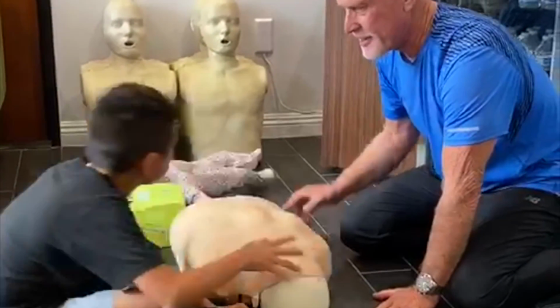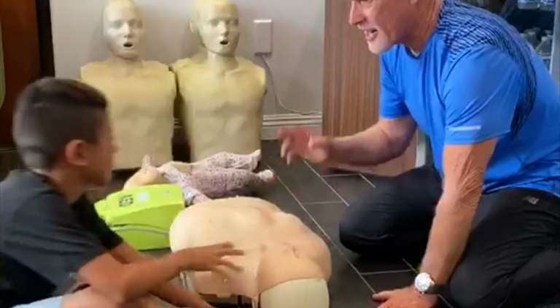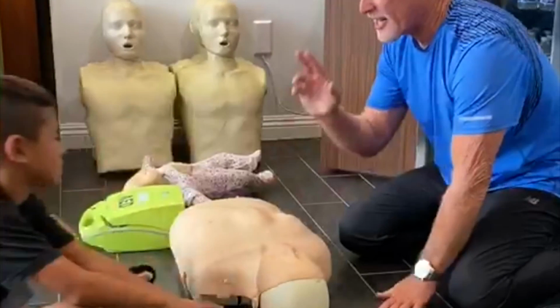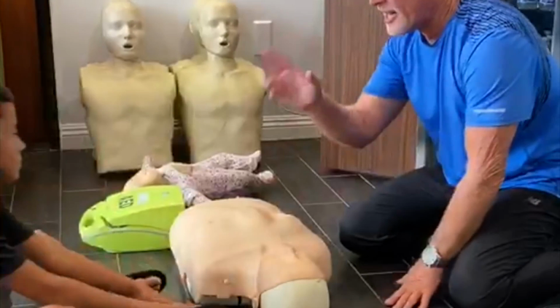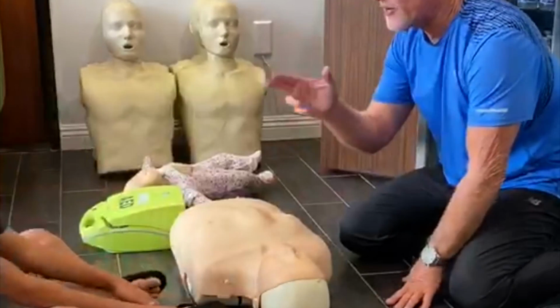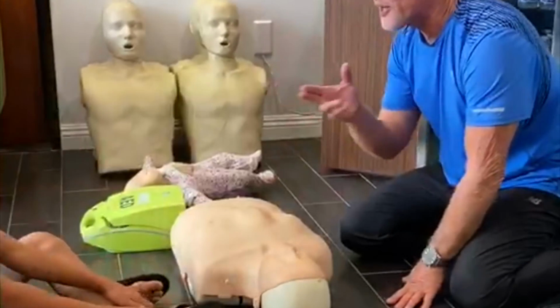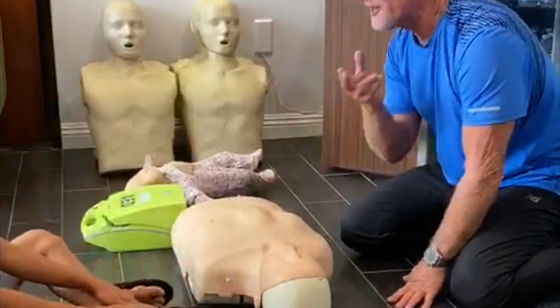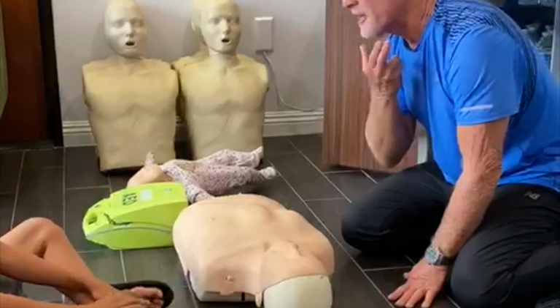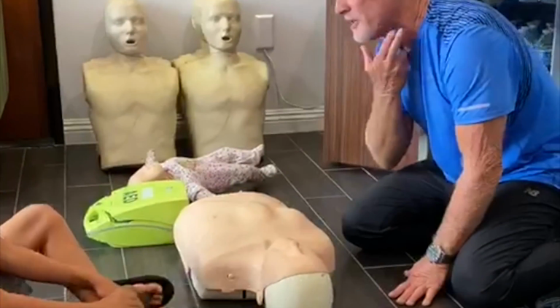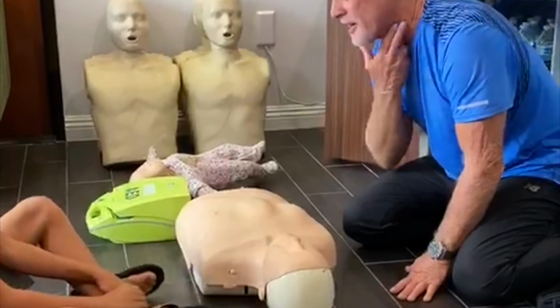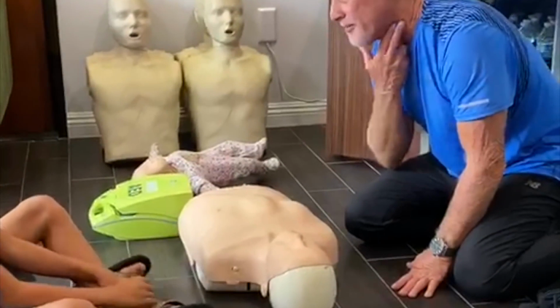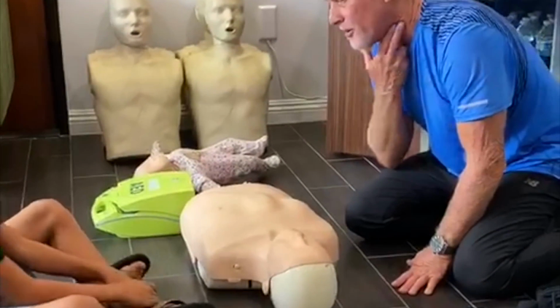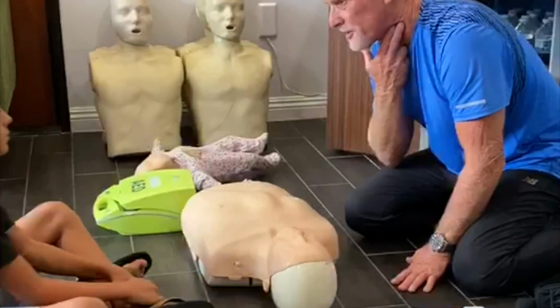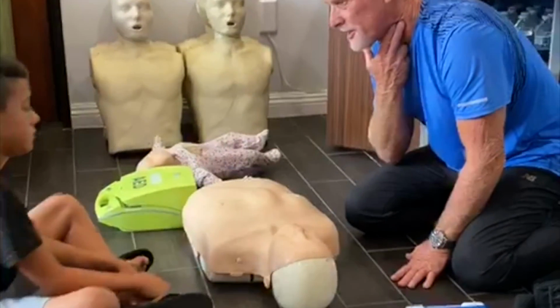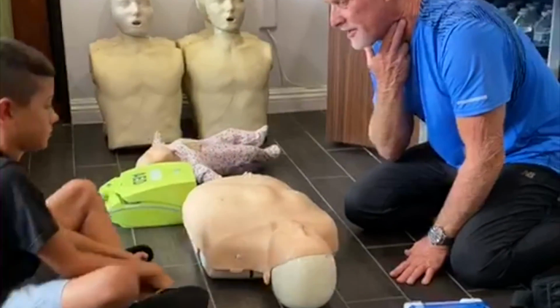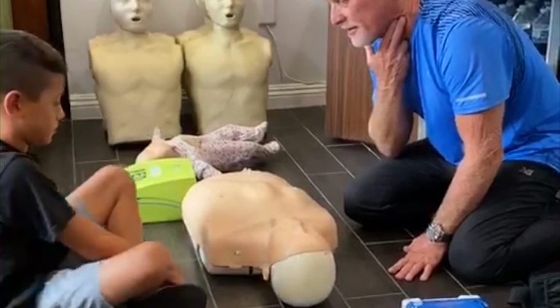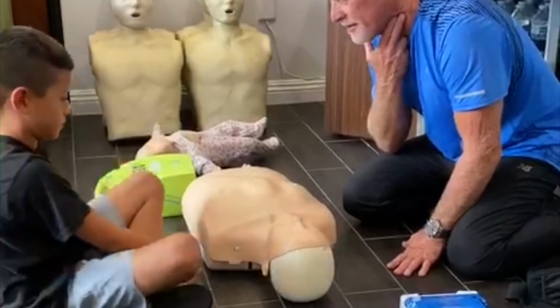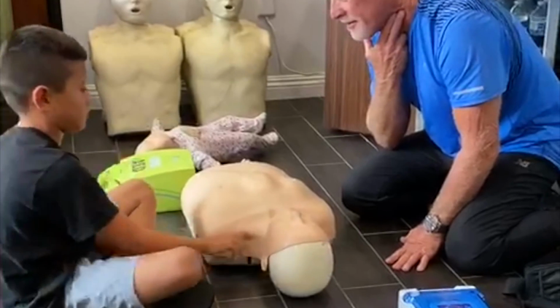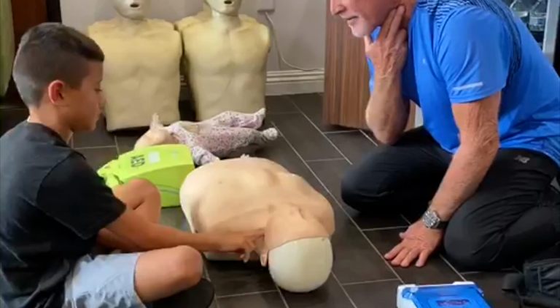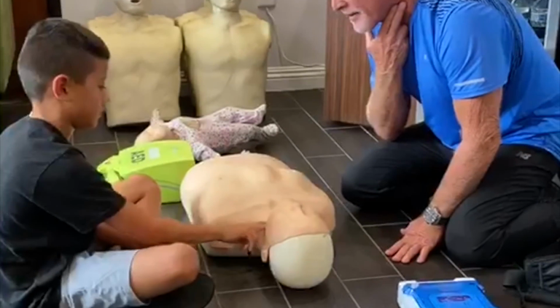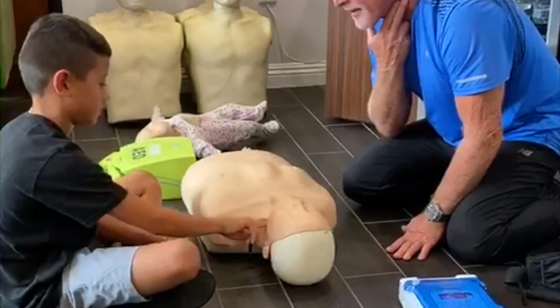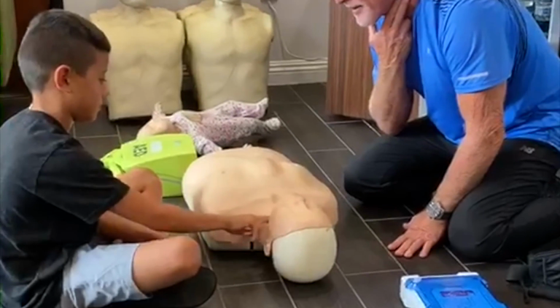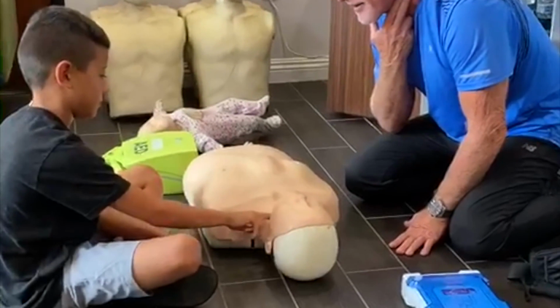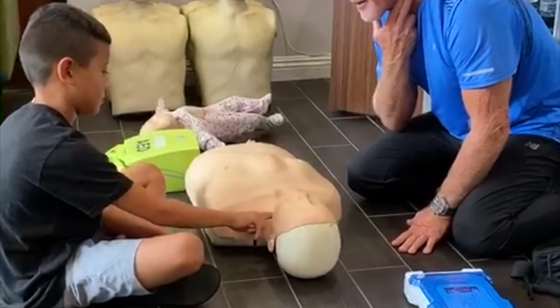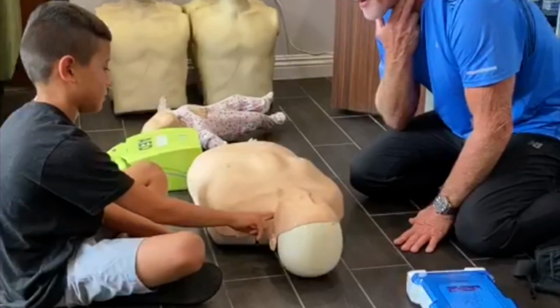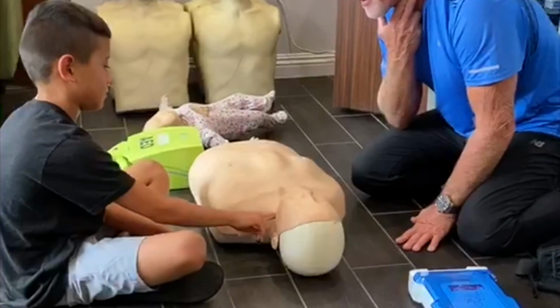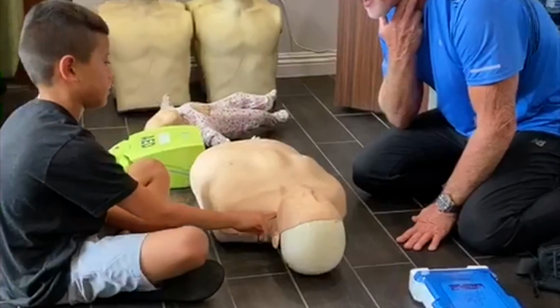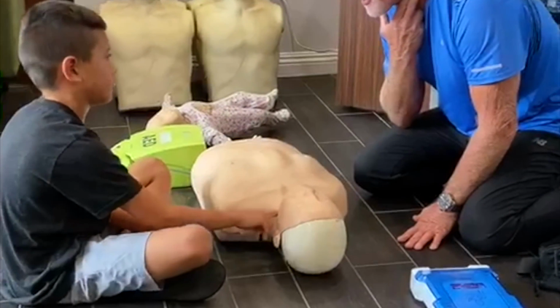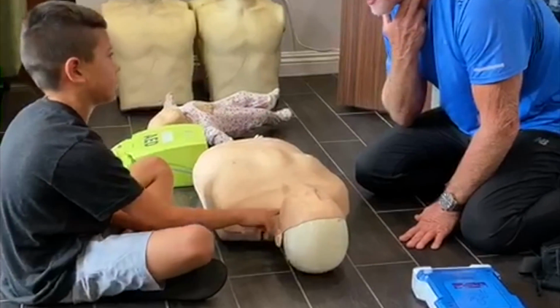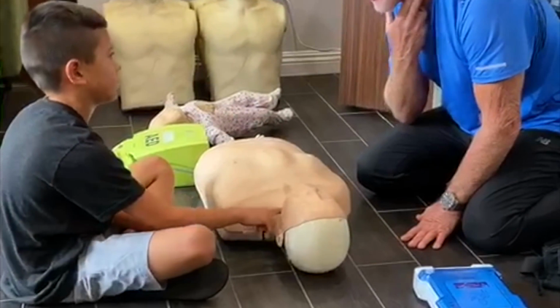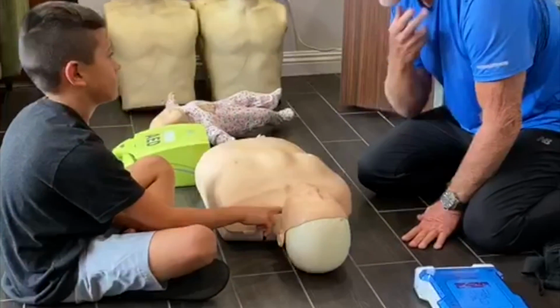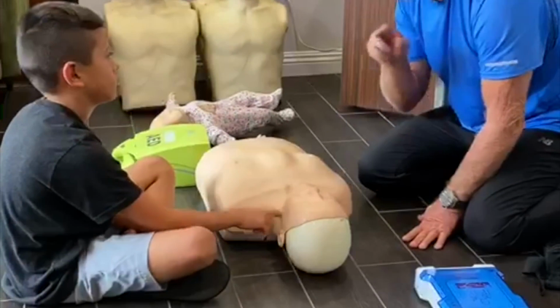Then I'm going to have you check to see if he's got a pulse. There's nothing going on.